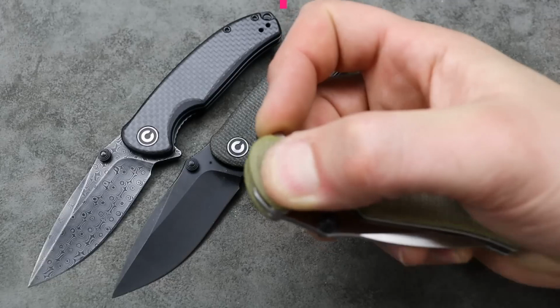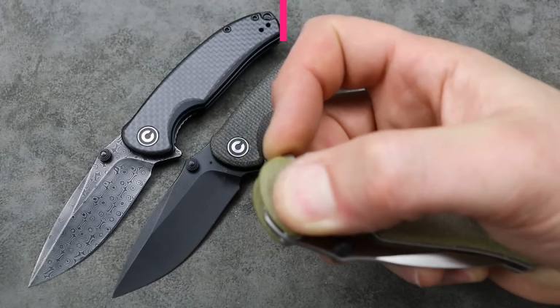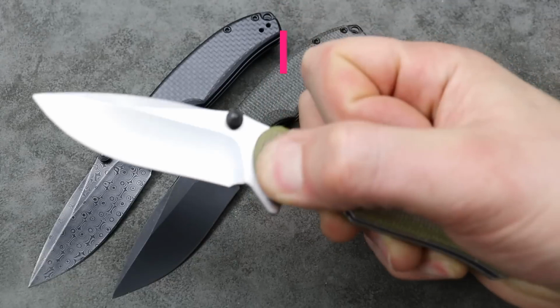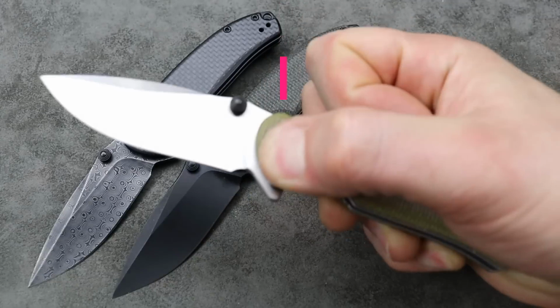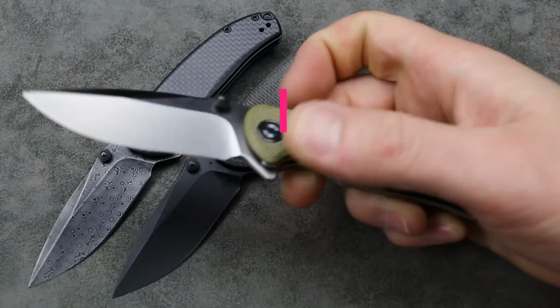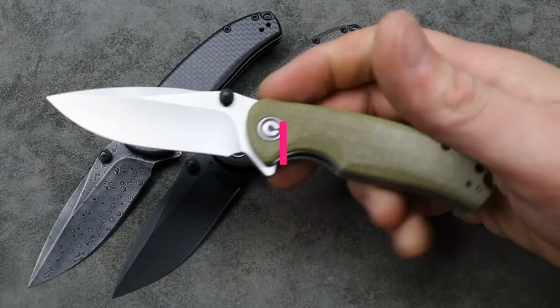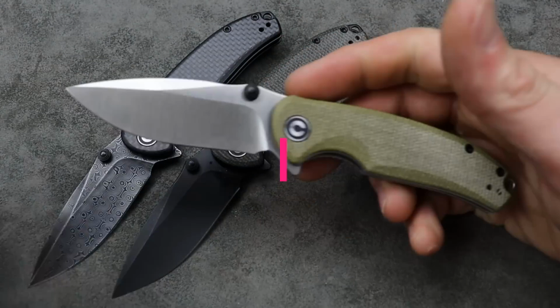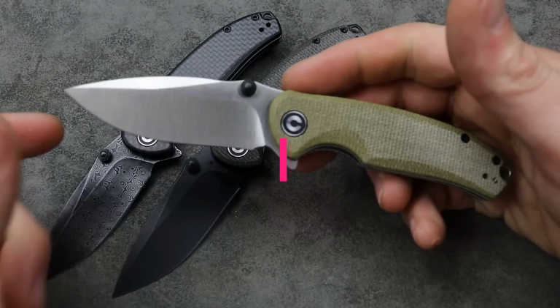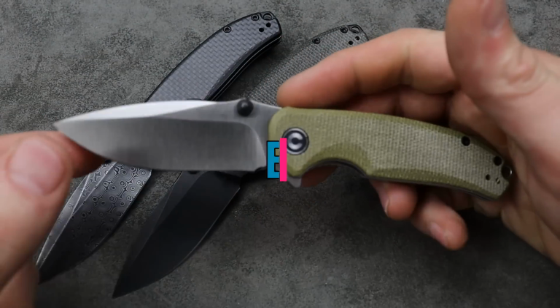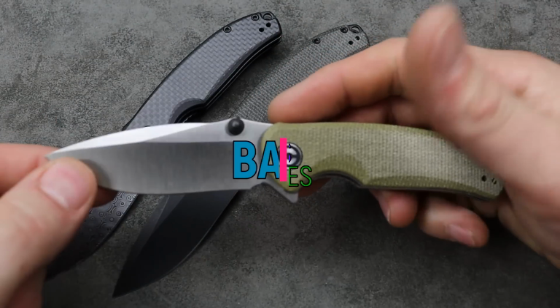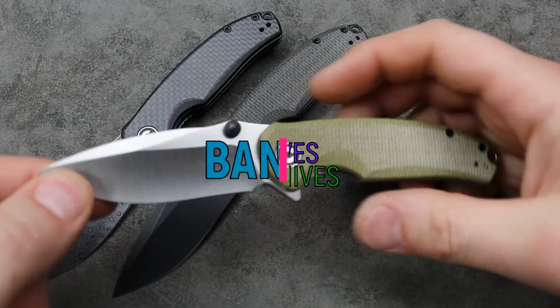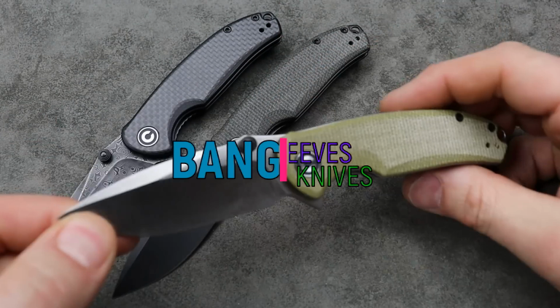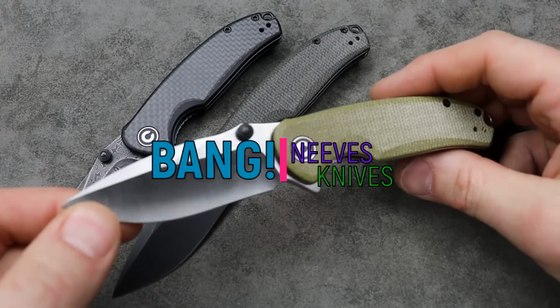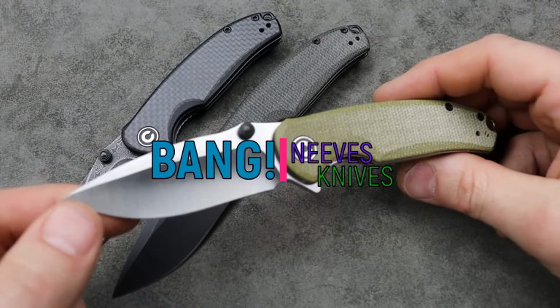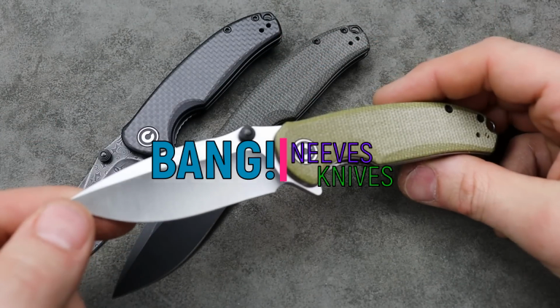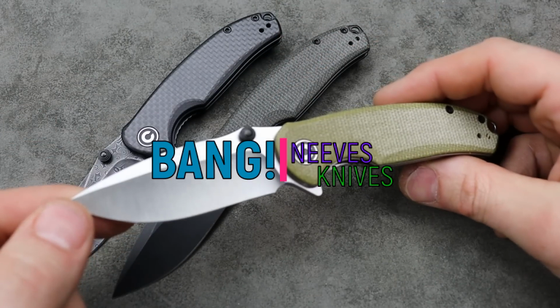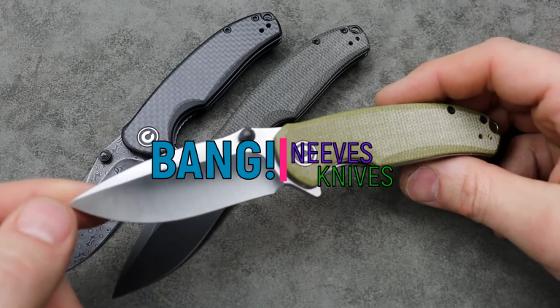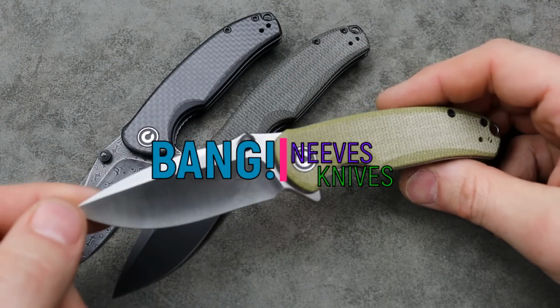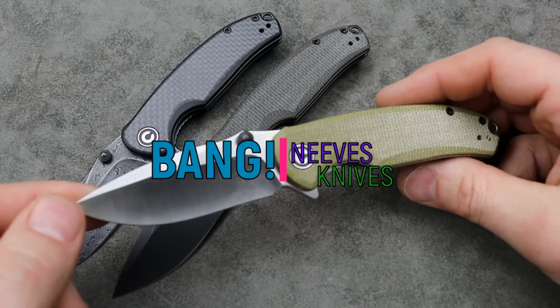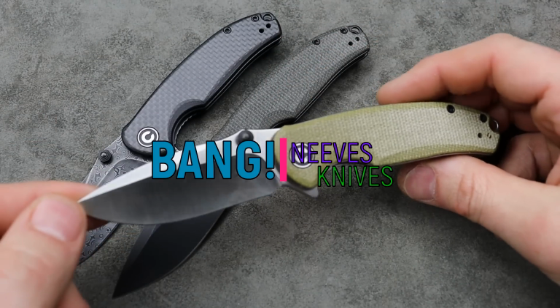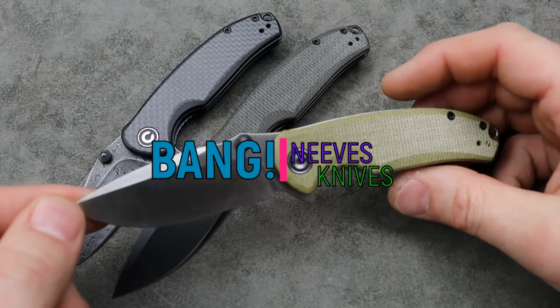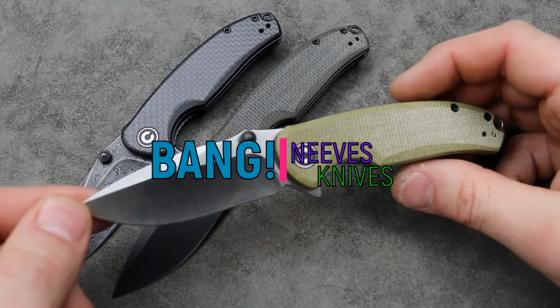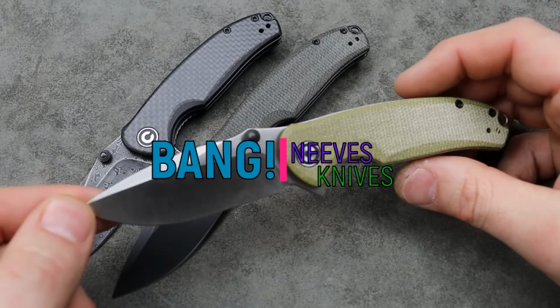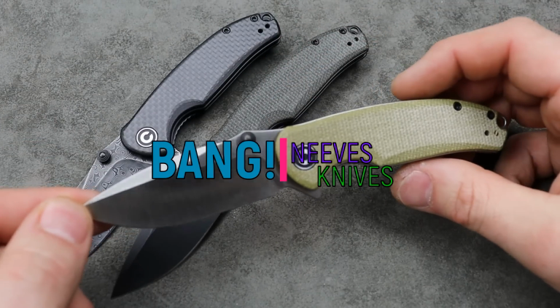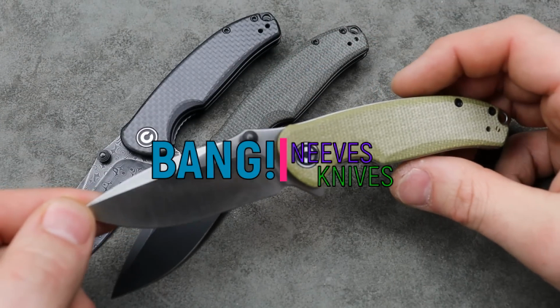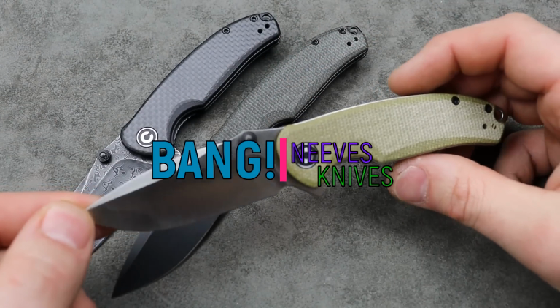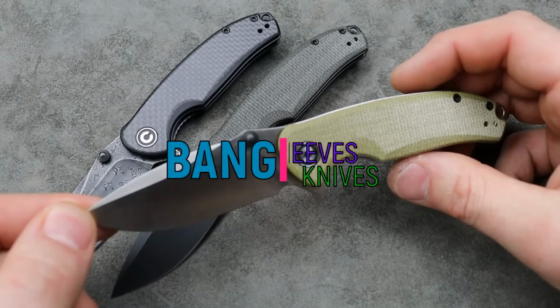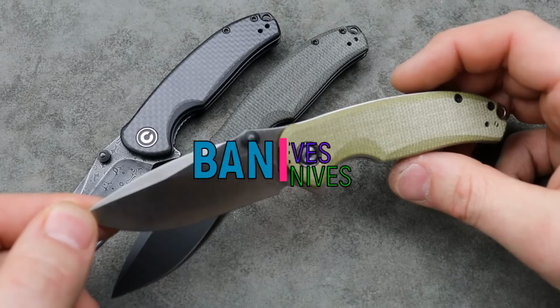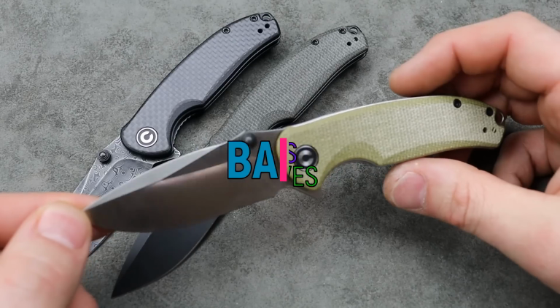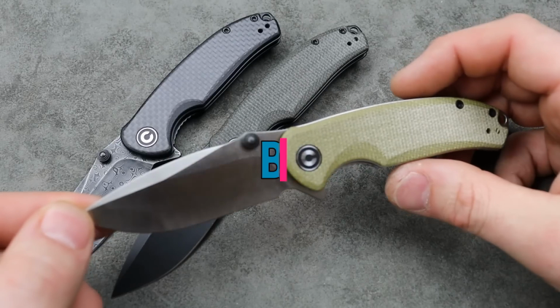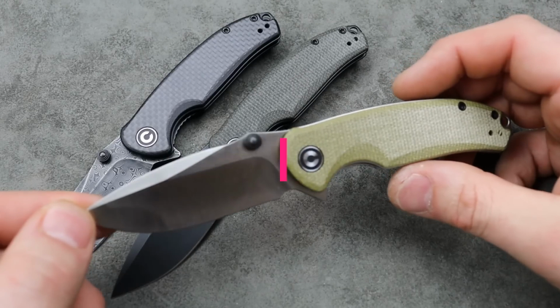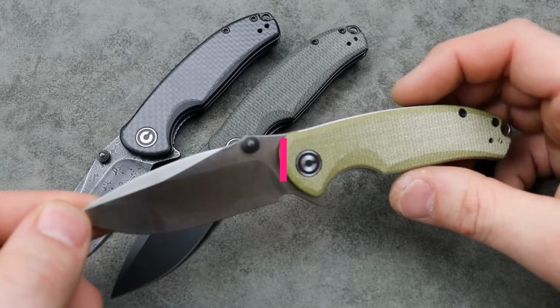Bang! Neves Knives — I'm Jared and today we're talking about the best gift knives.